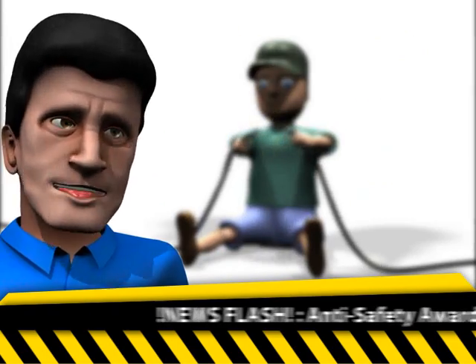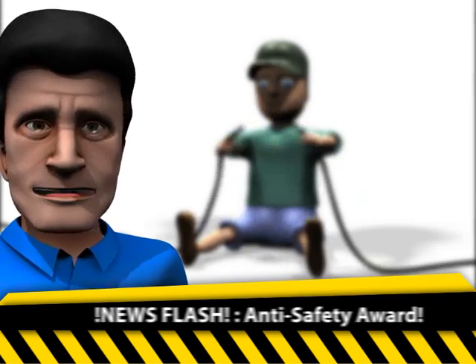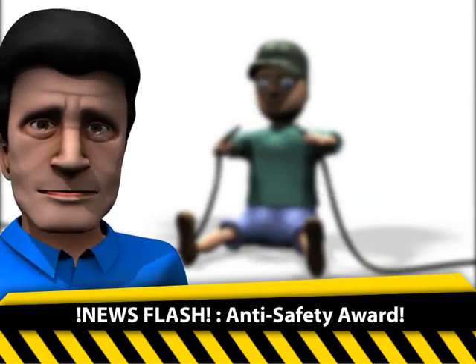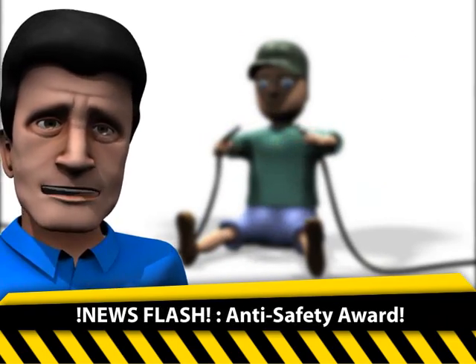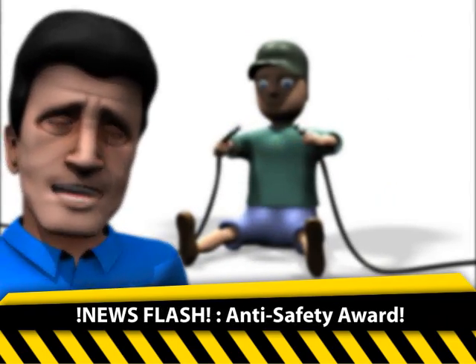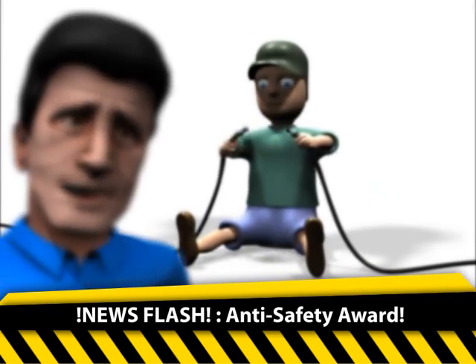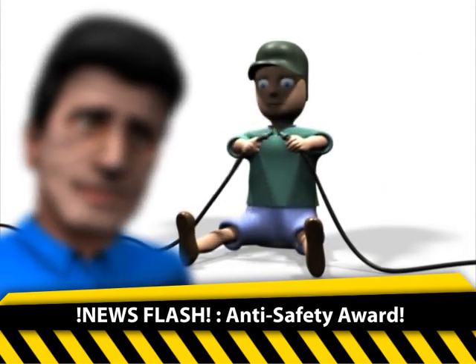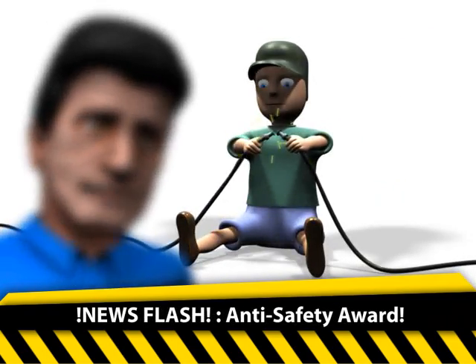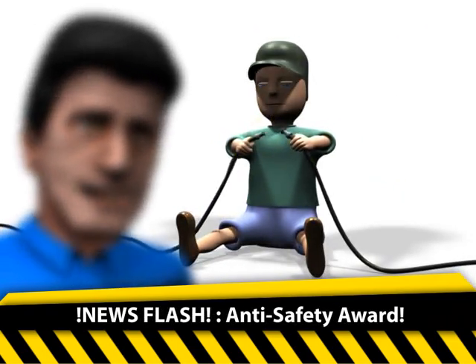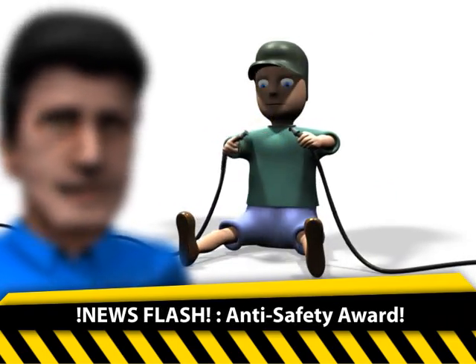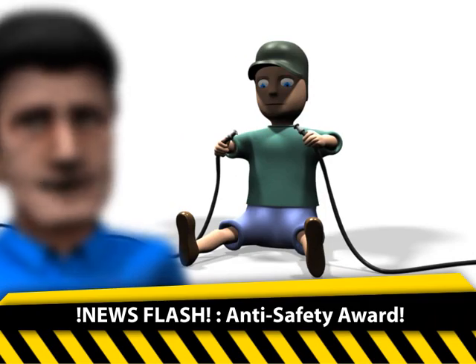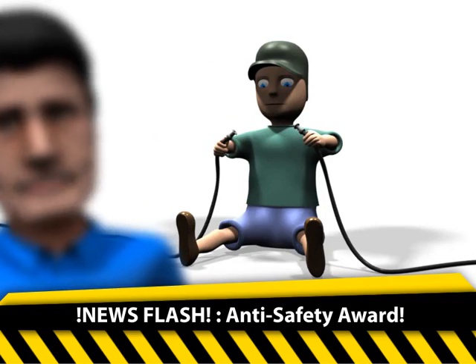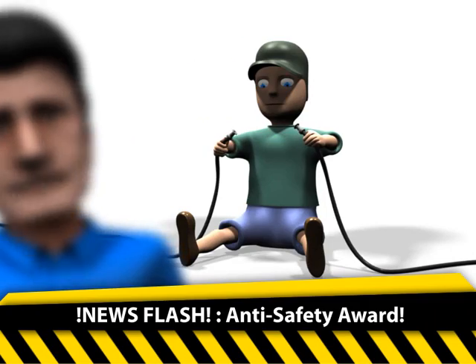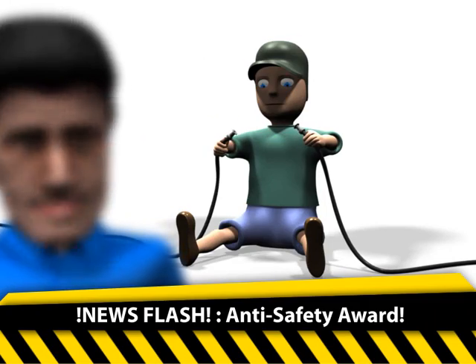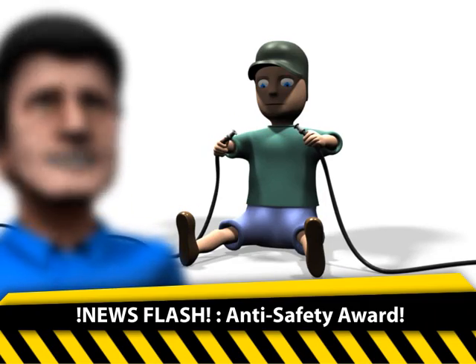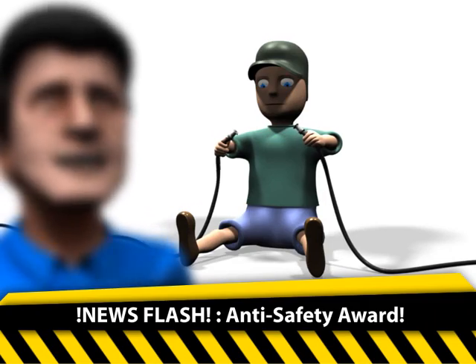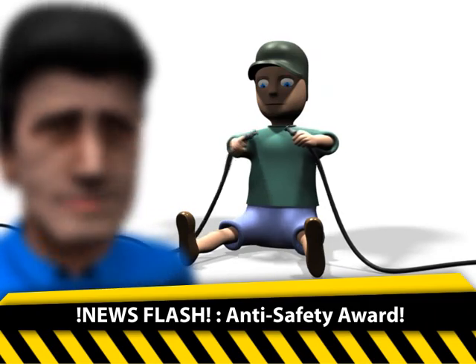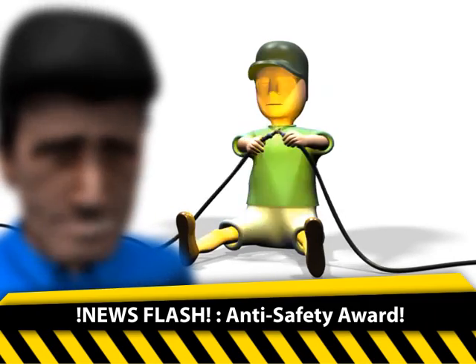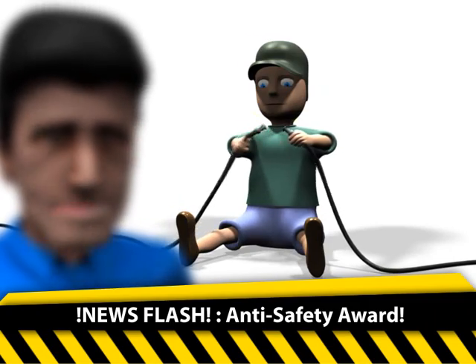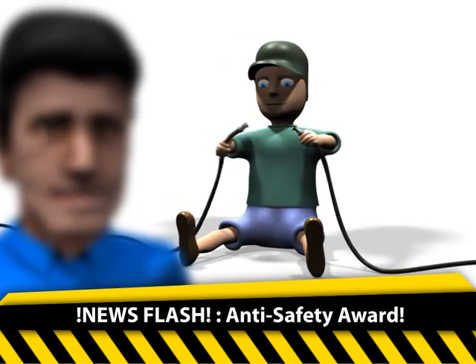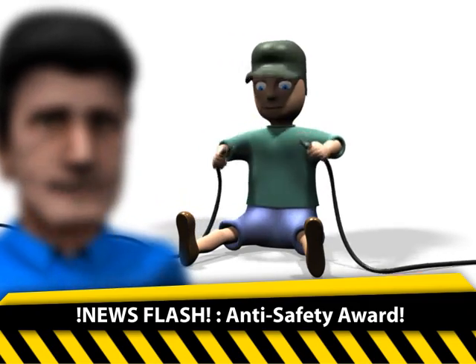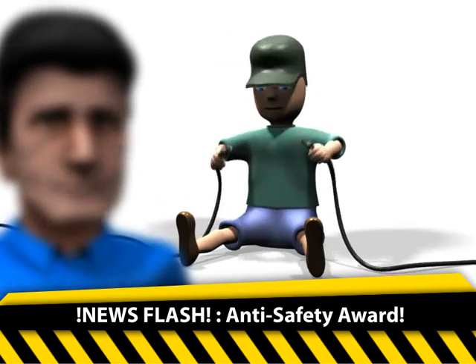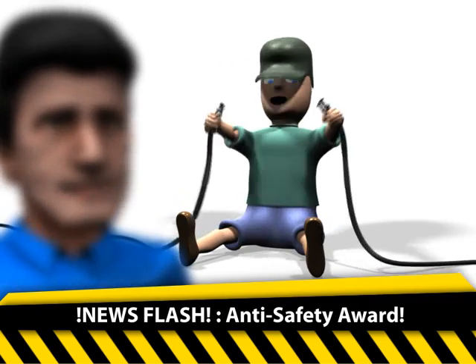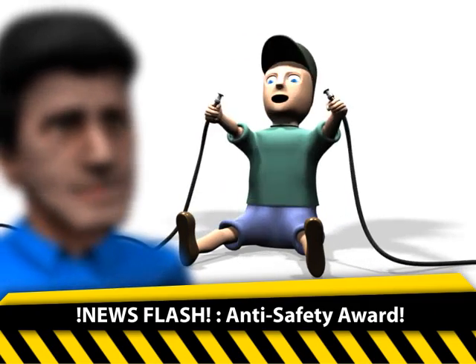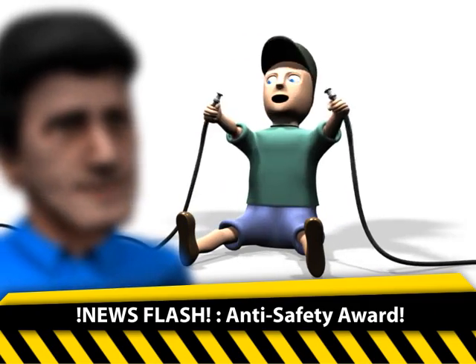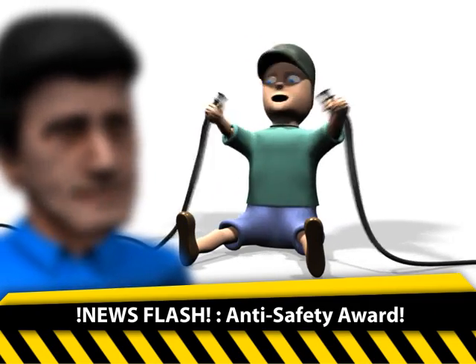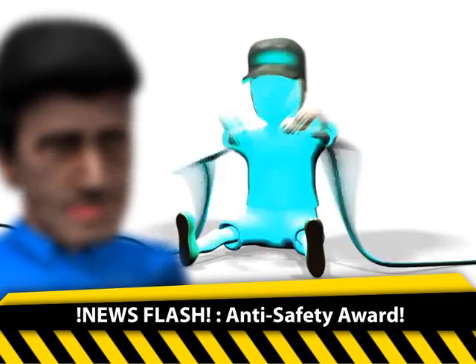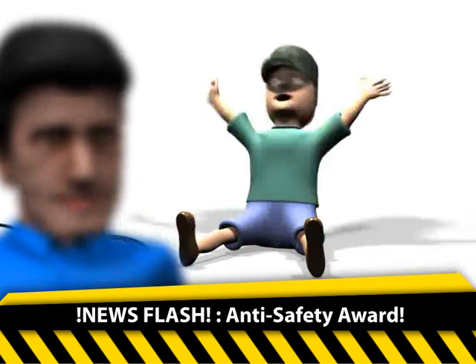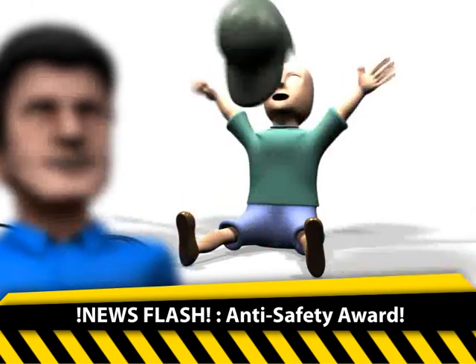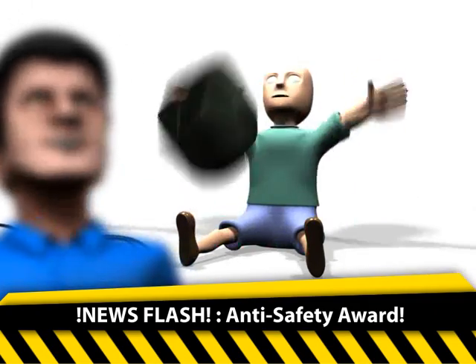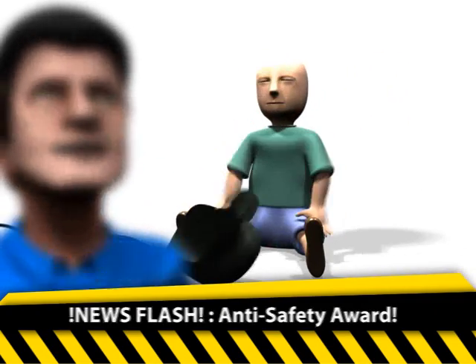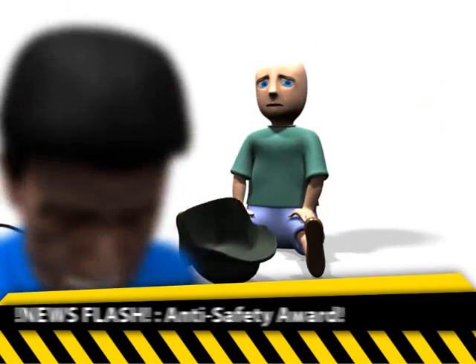Newsflash! The anti-safety award goes to Ernie Sparks for not checking the breaker before rewiring the switch.